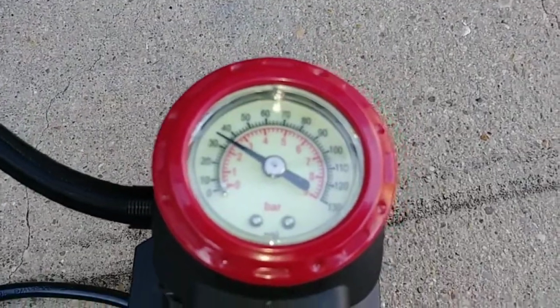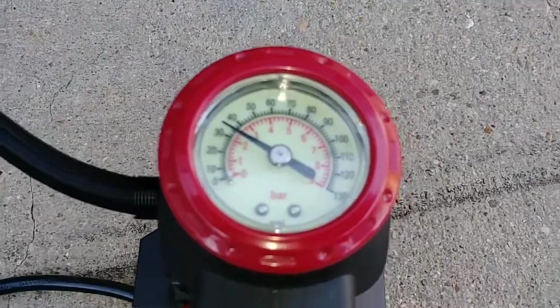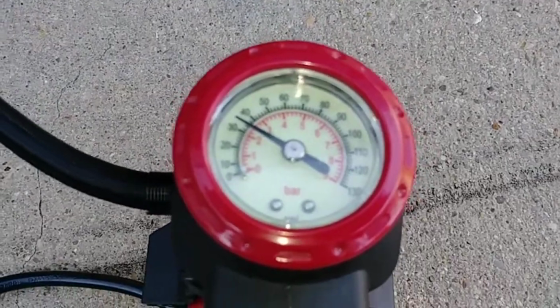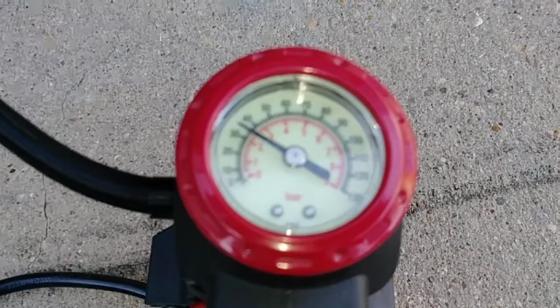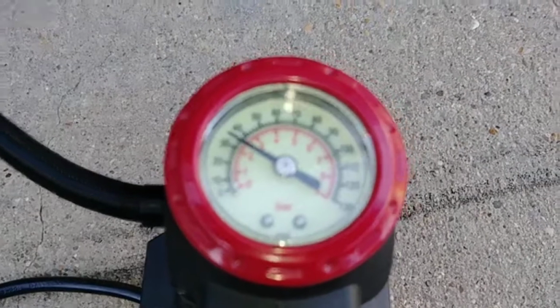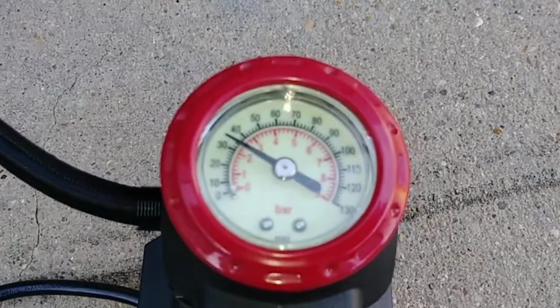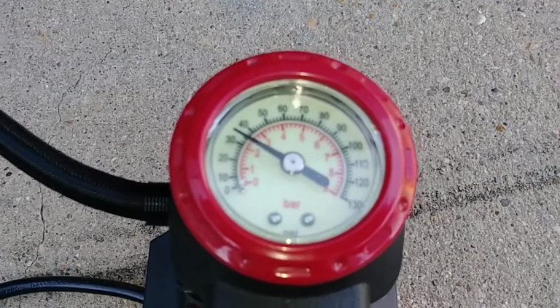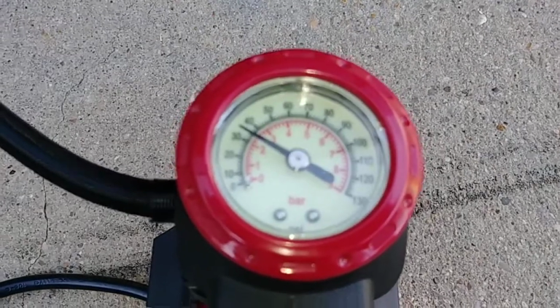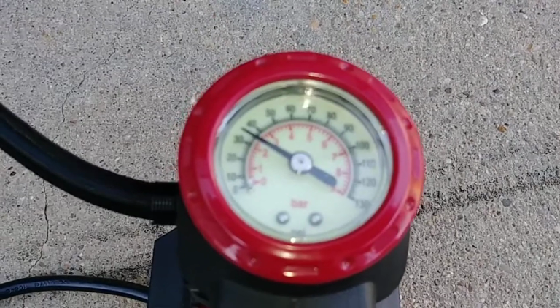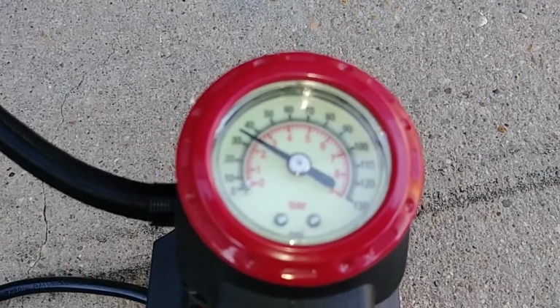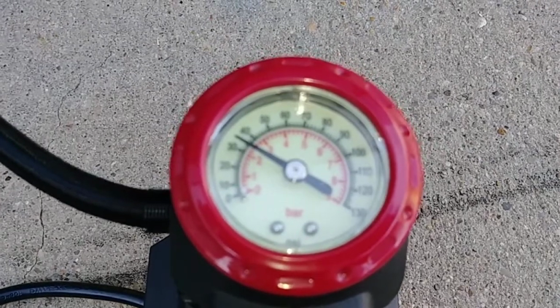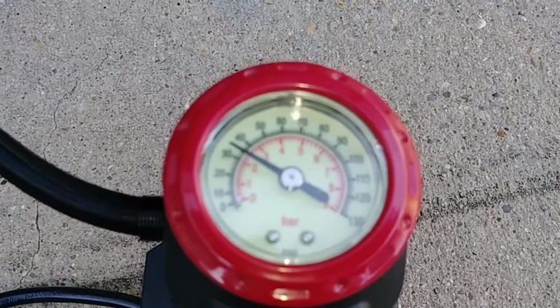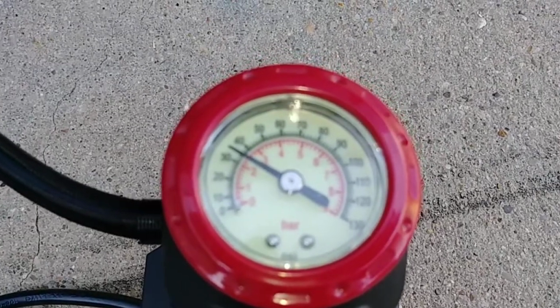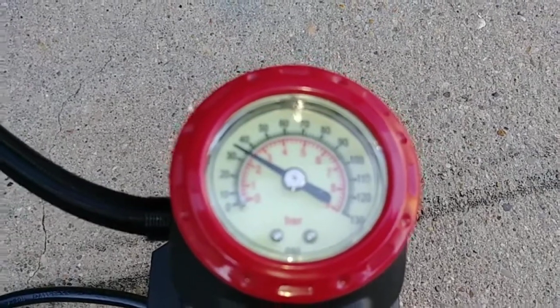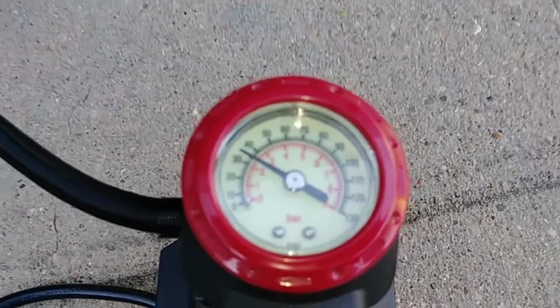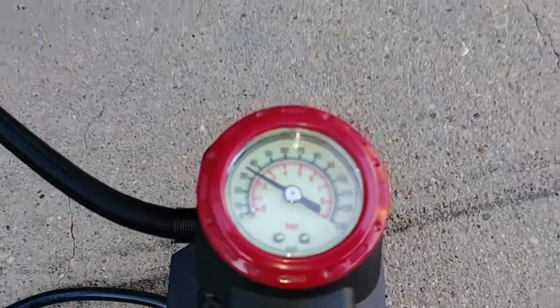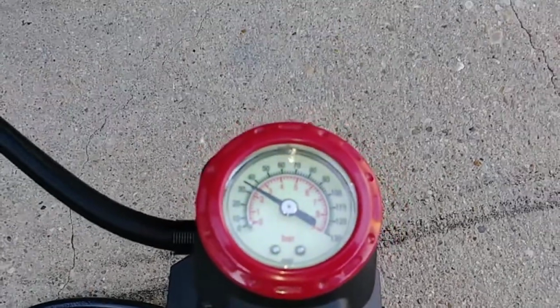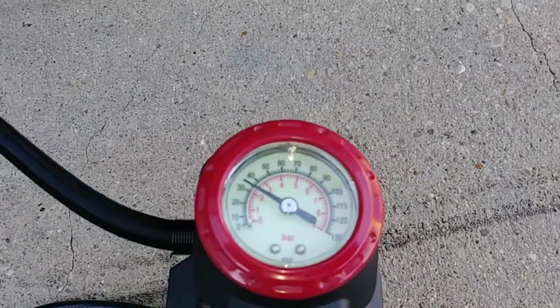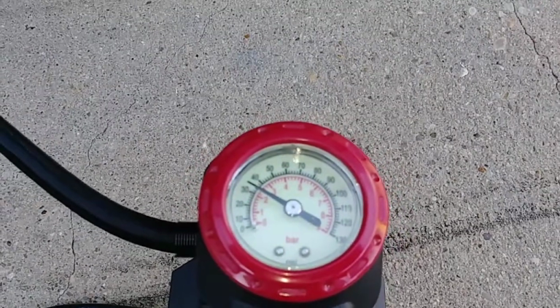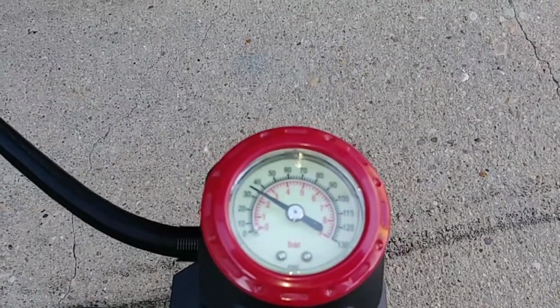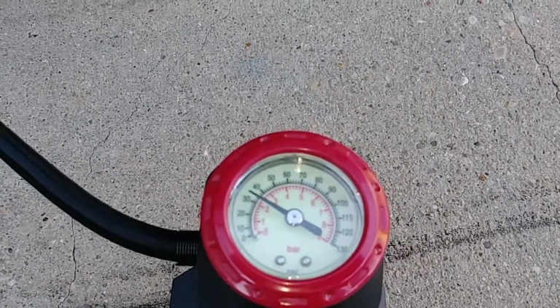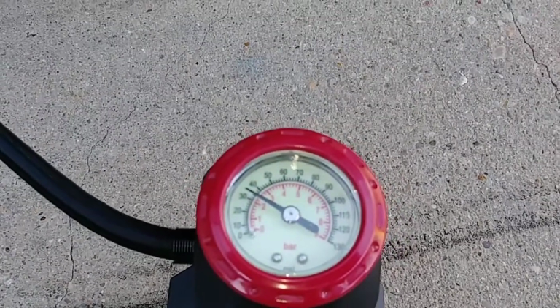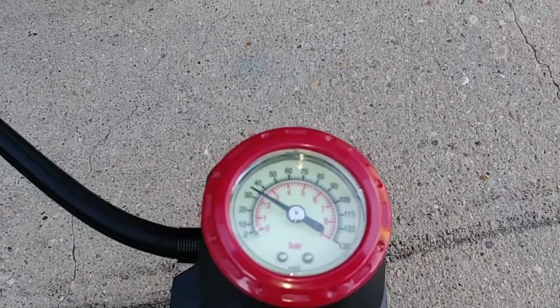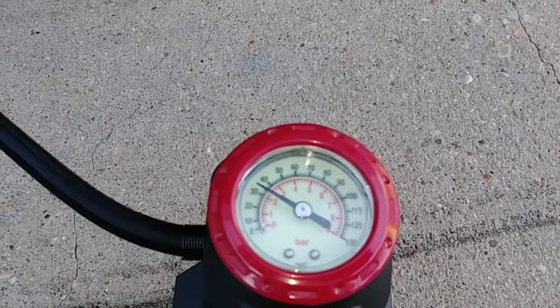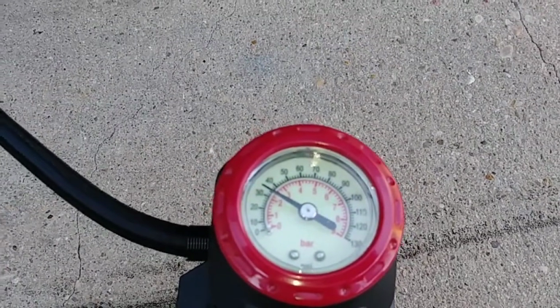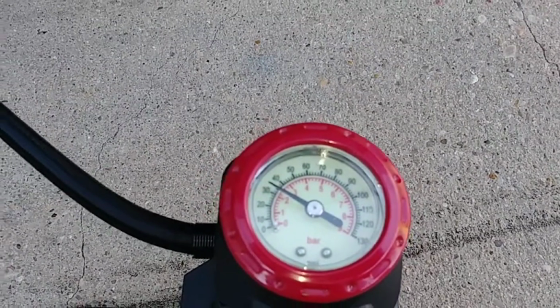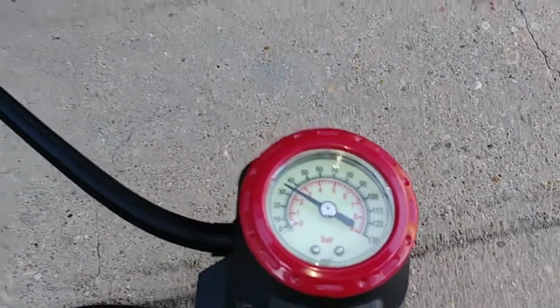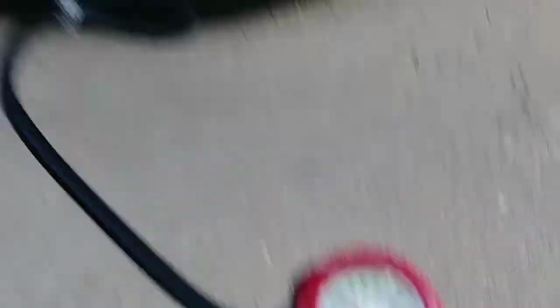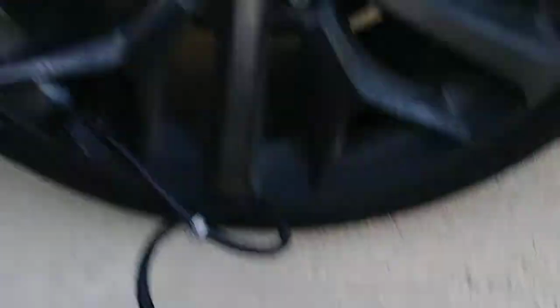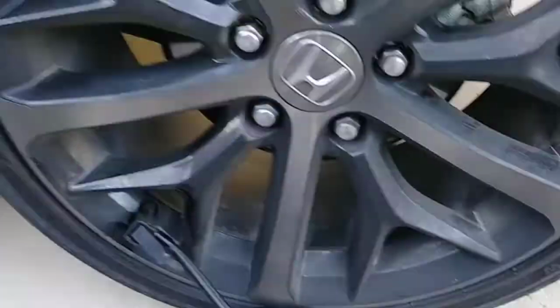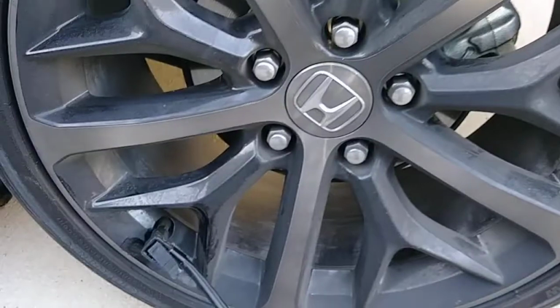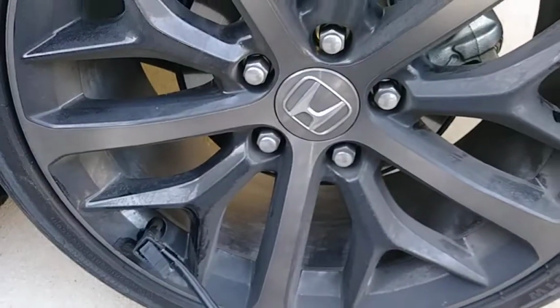I refilled it to 33 PSI — that's the spec for the rear tire.